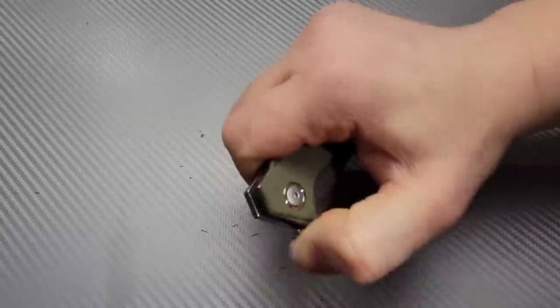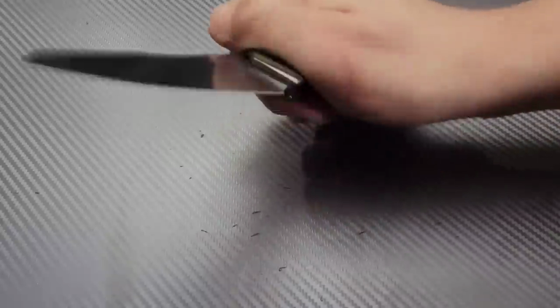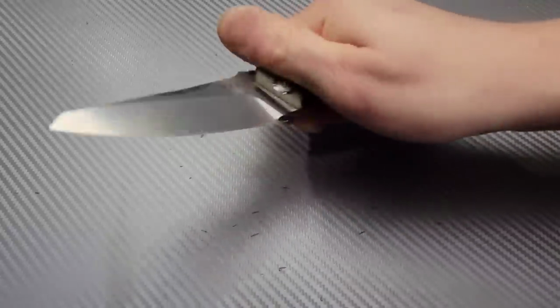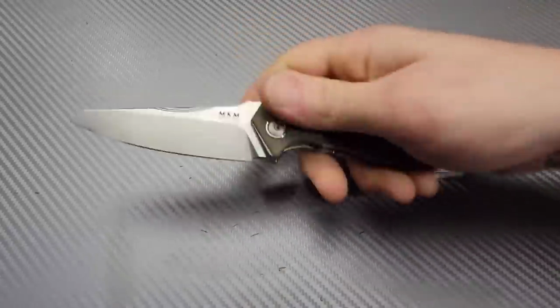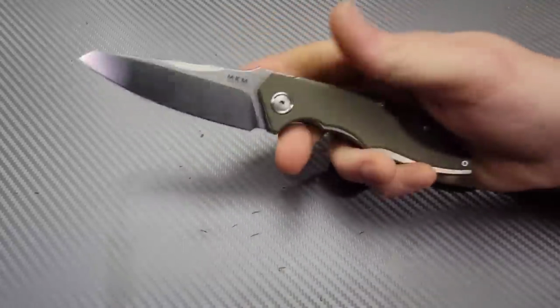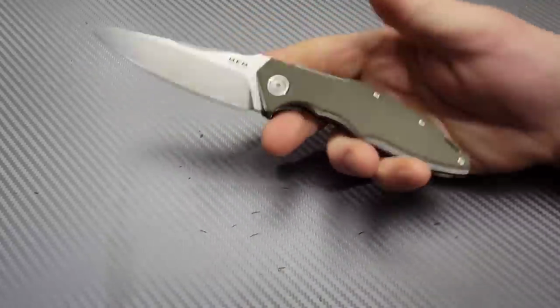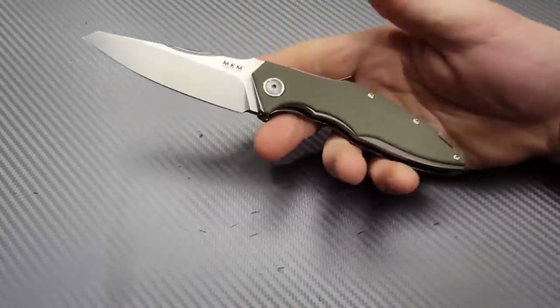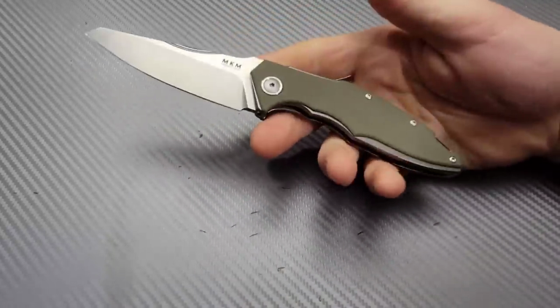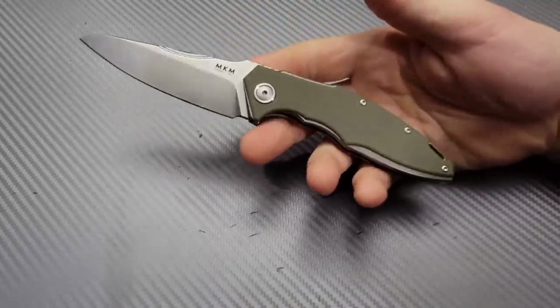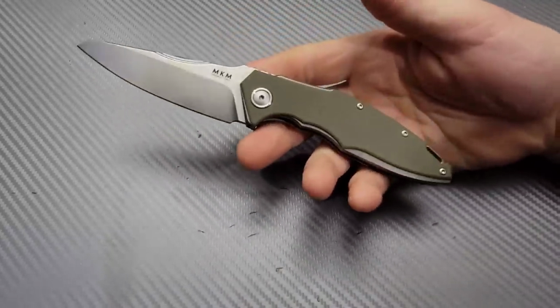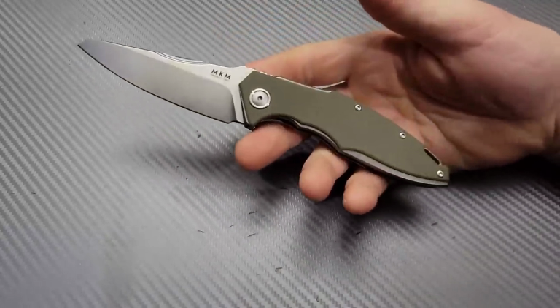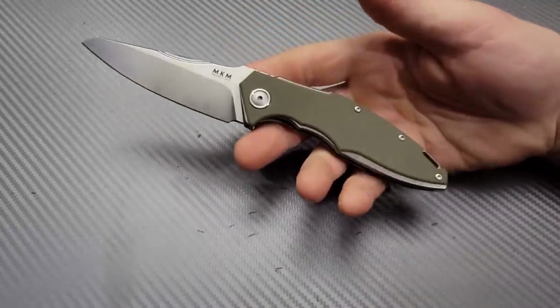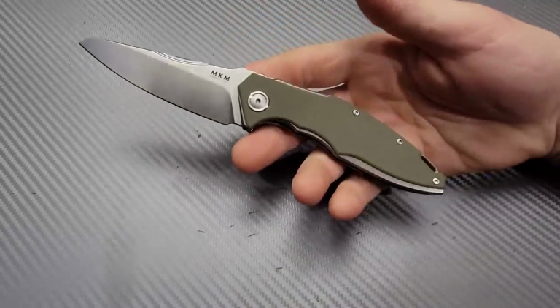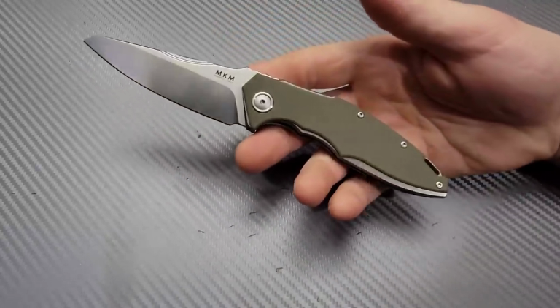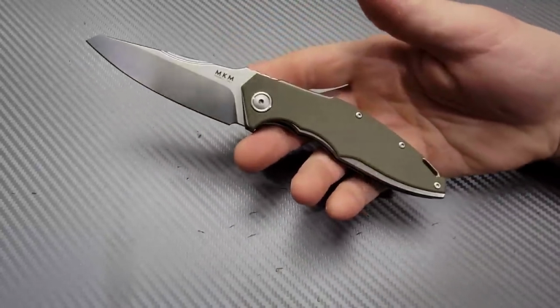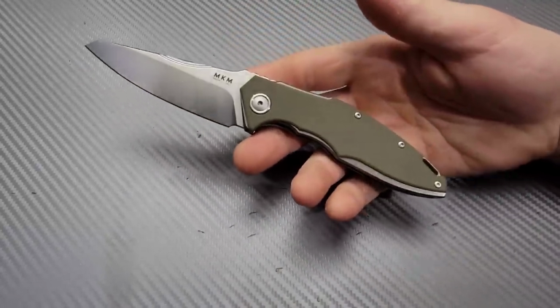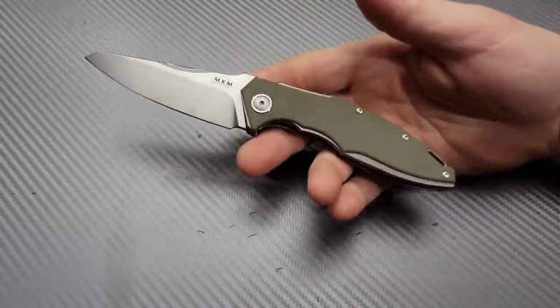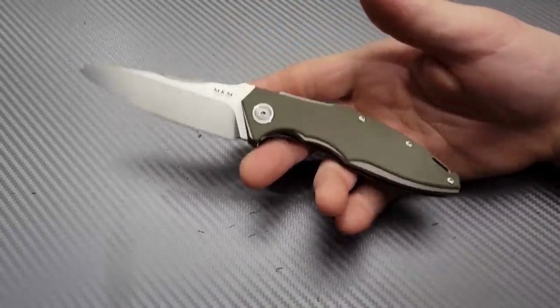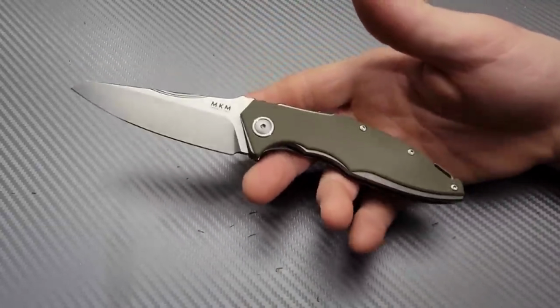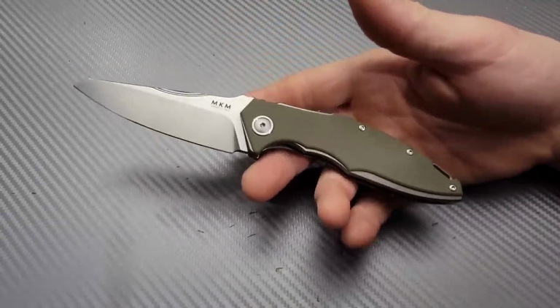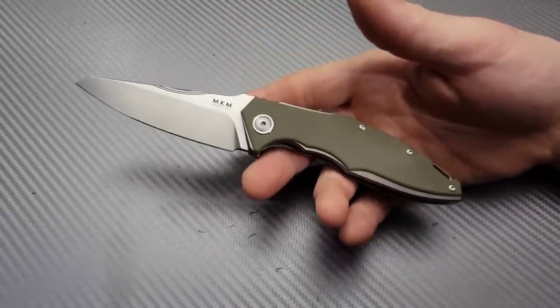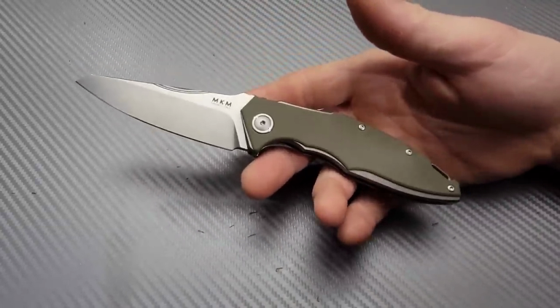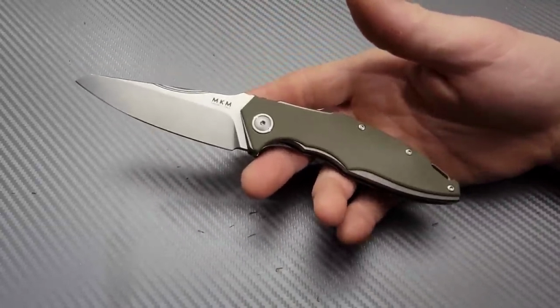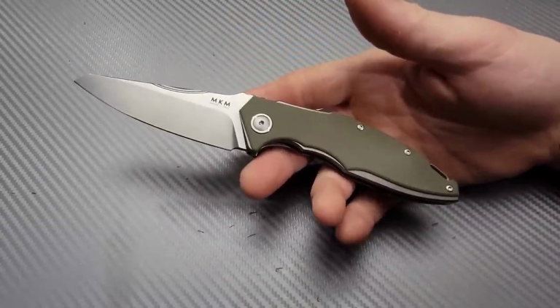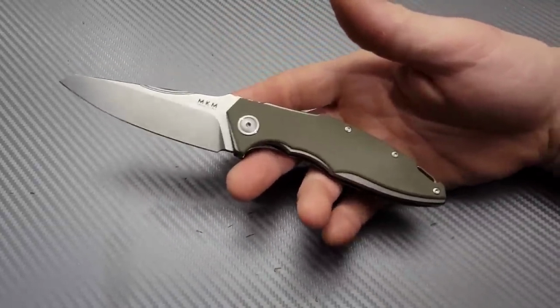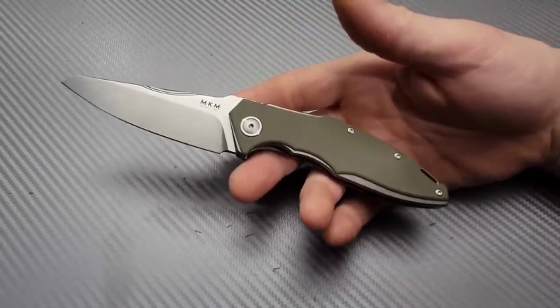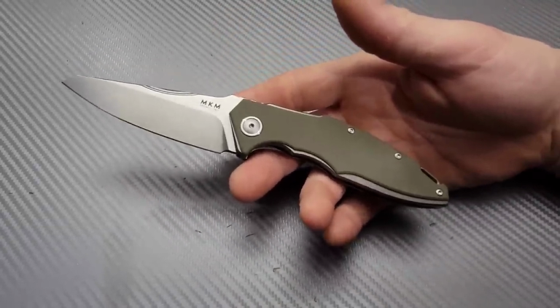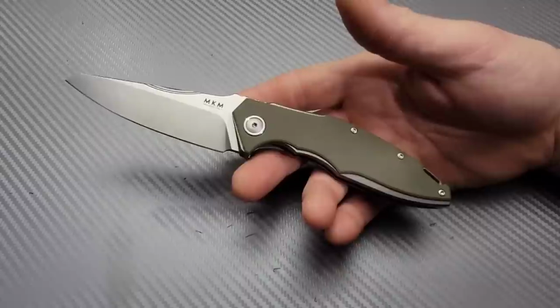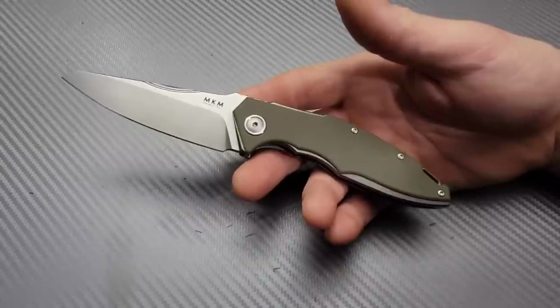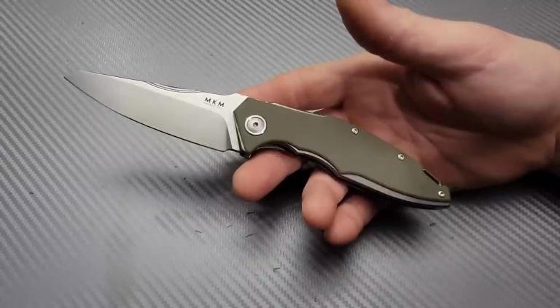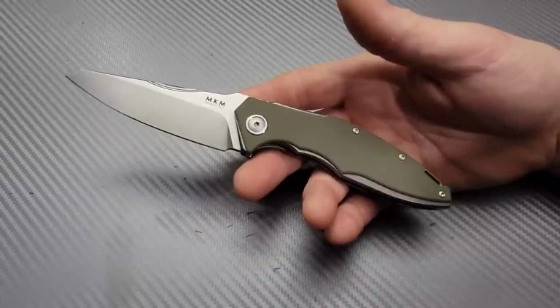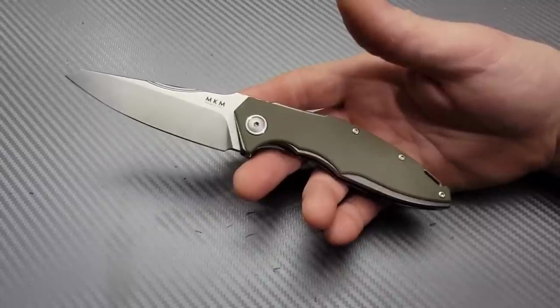Bang! Neves Knives. I'm Jared and today's video is five interesting knives that are front flippers.